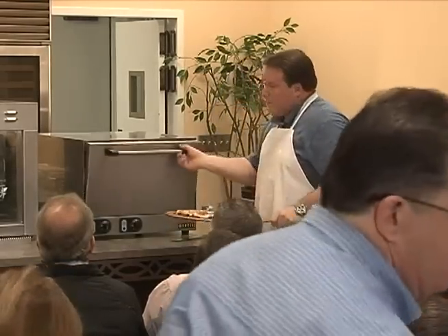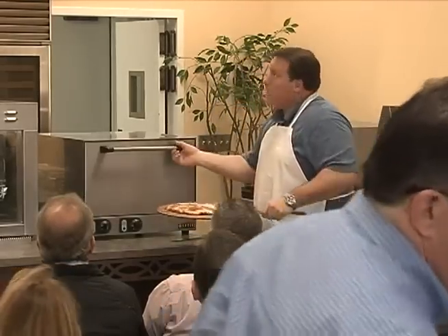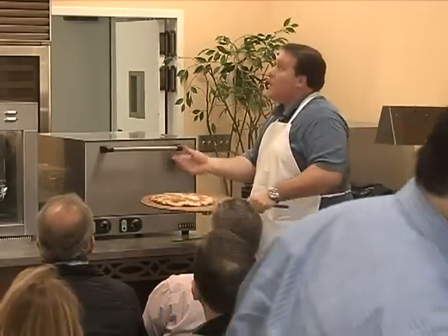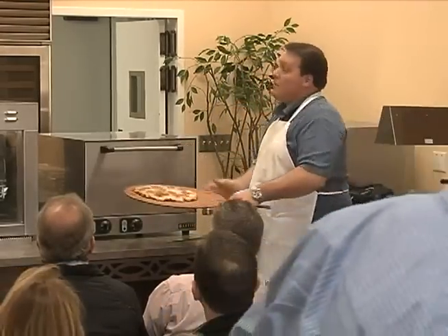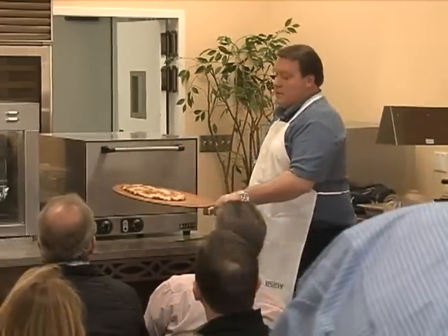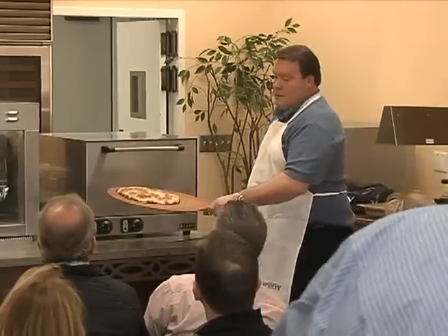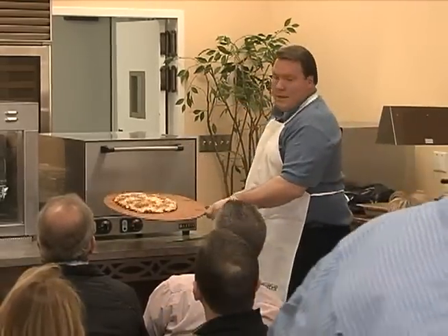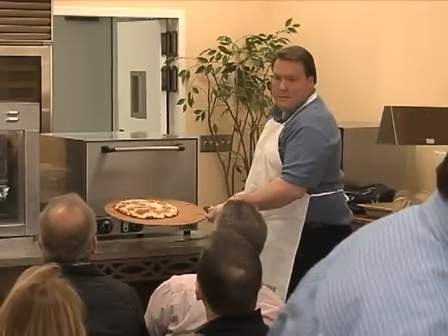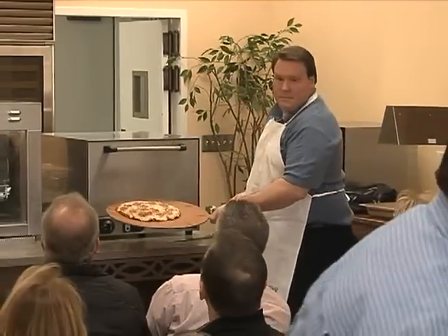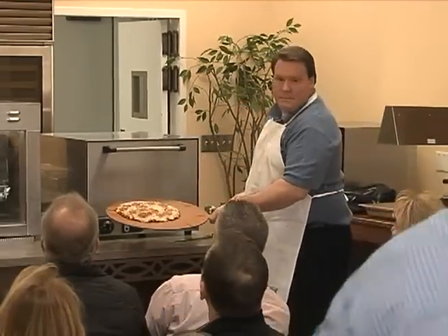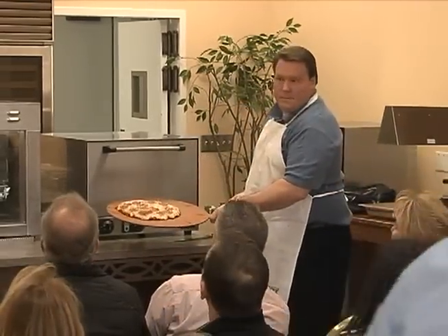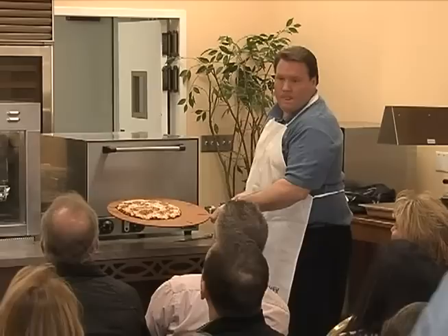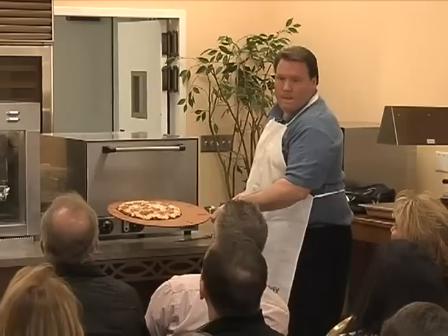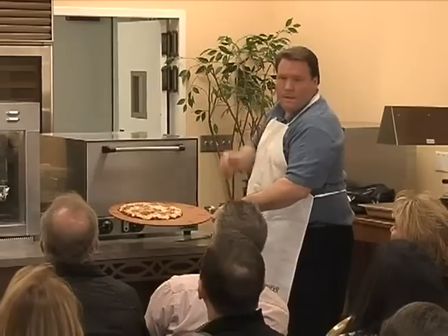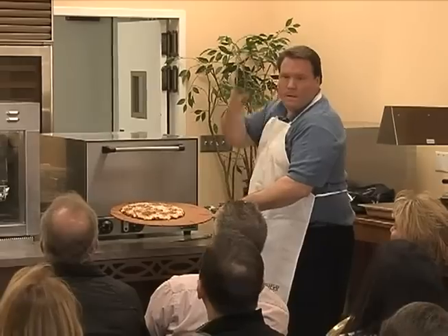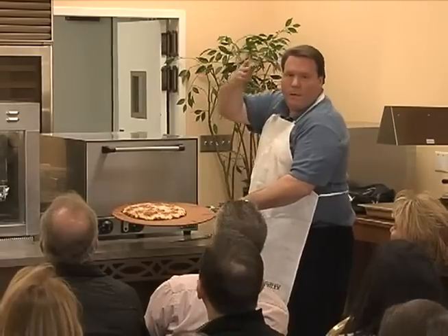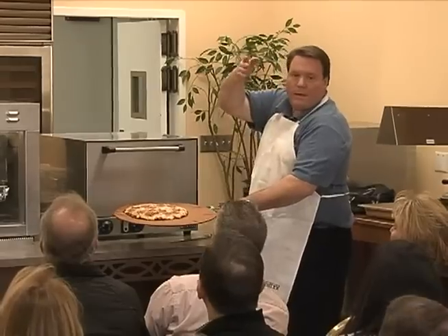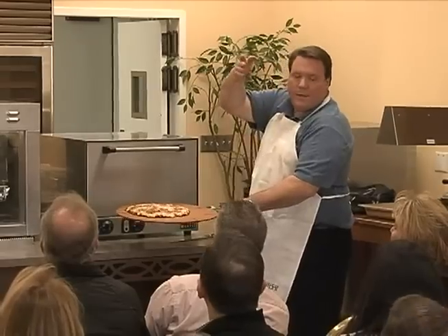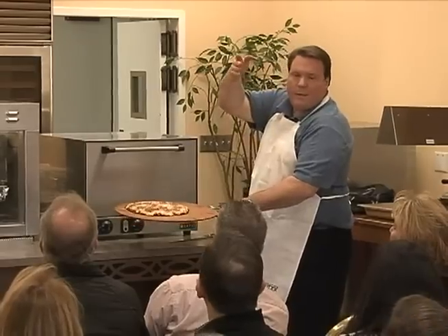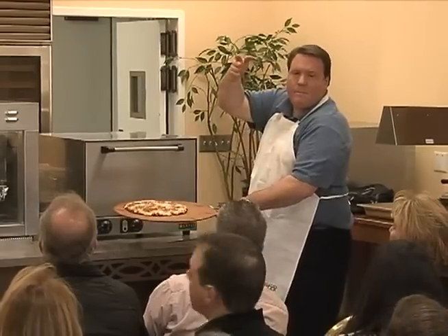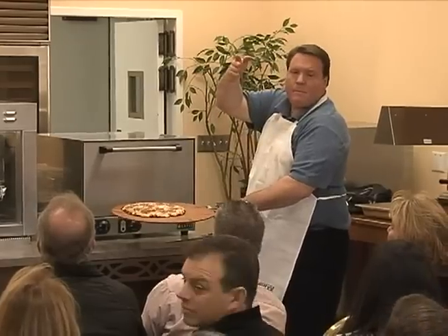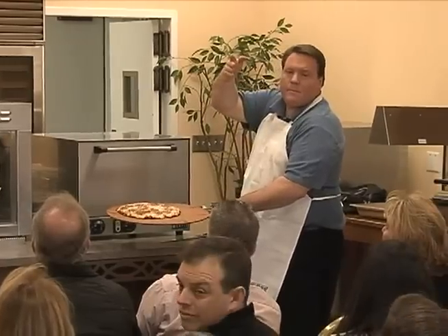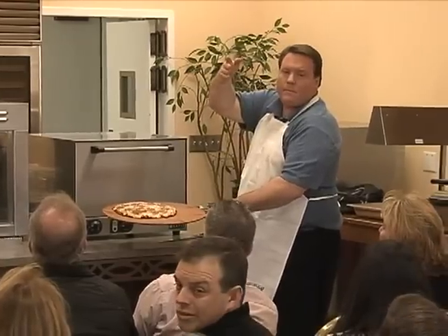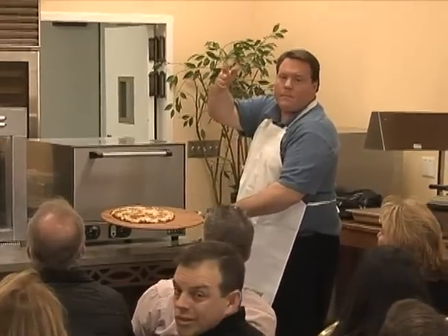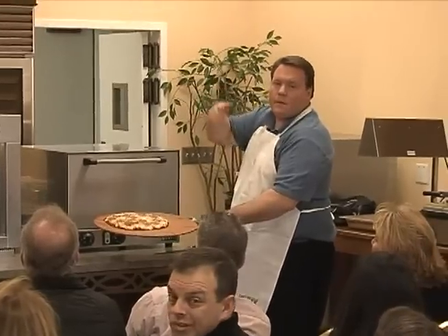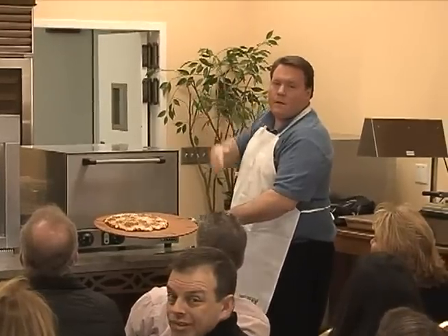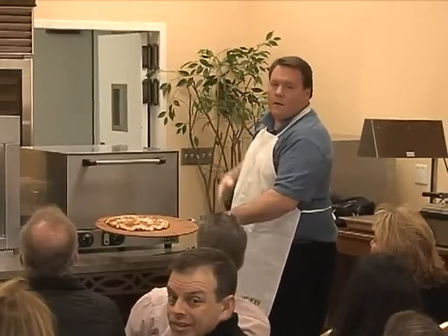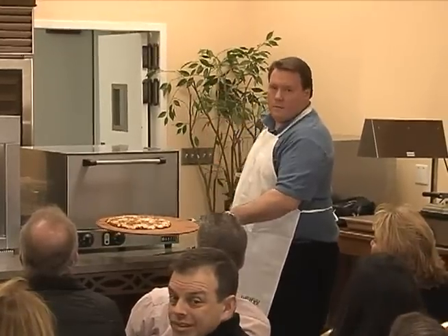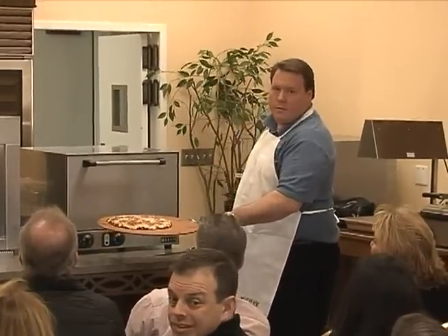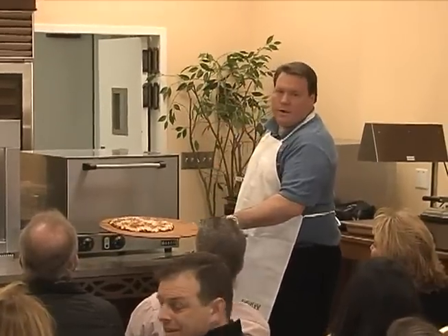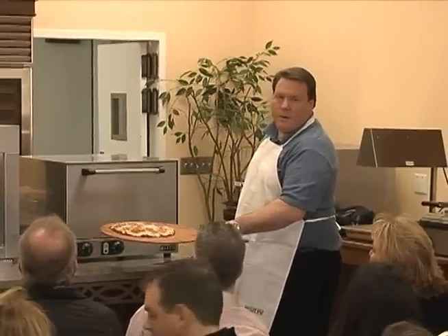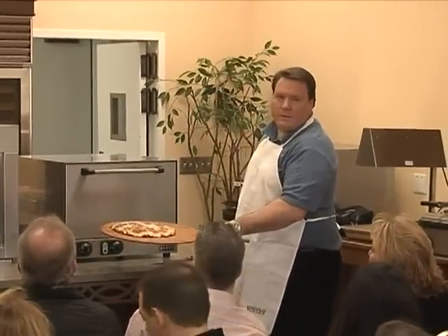Okay, so — bake time: about four and a half minutes.